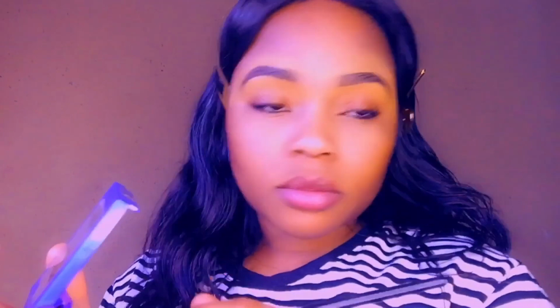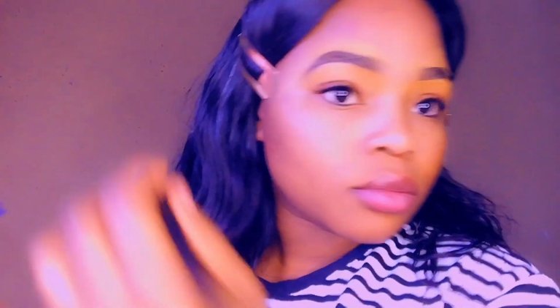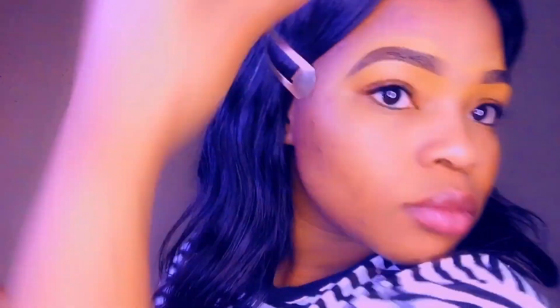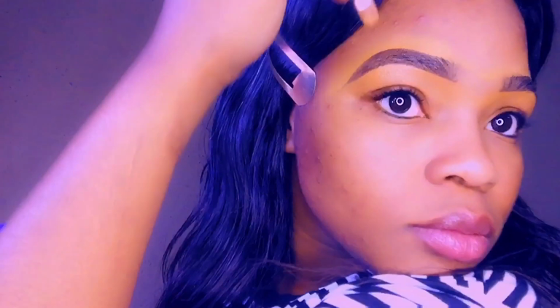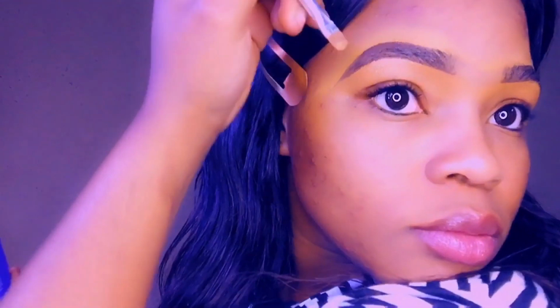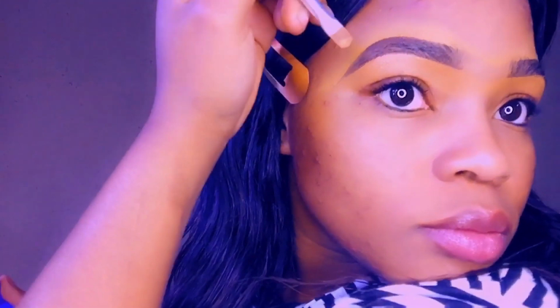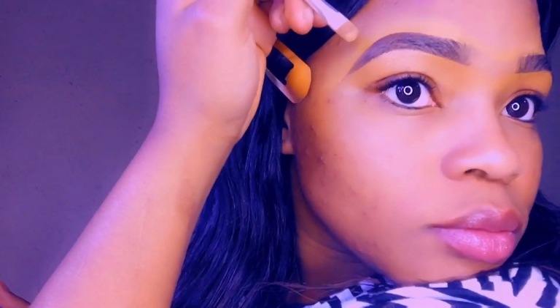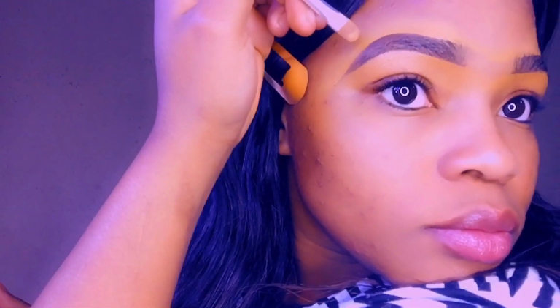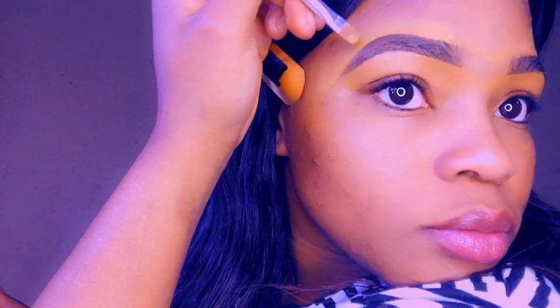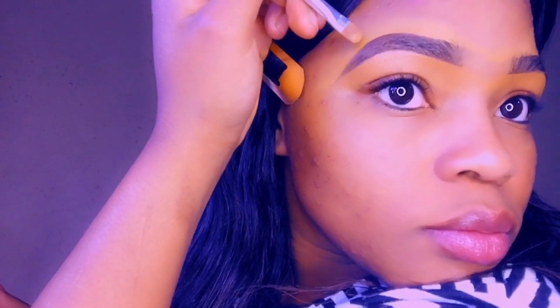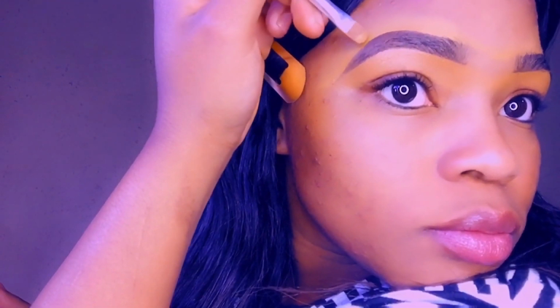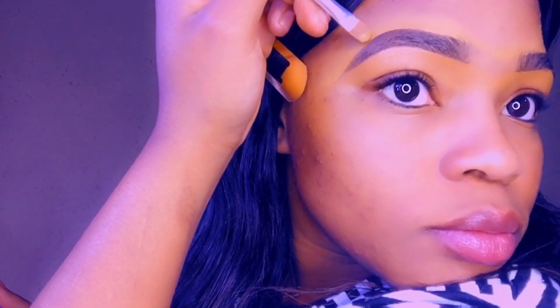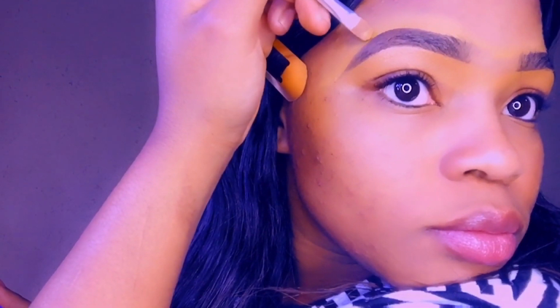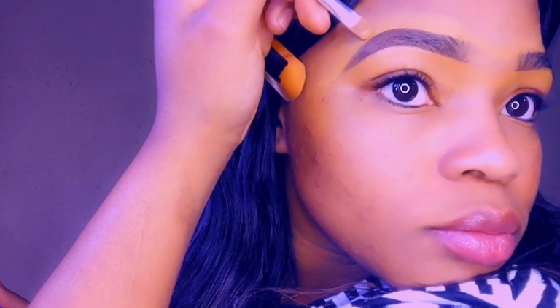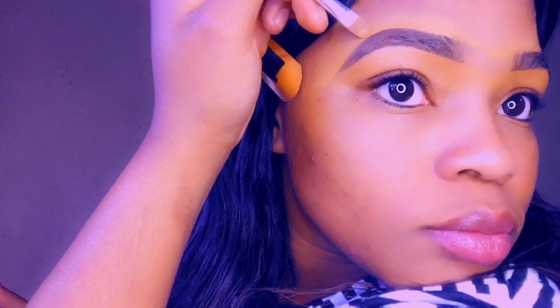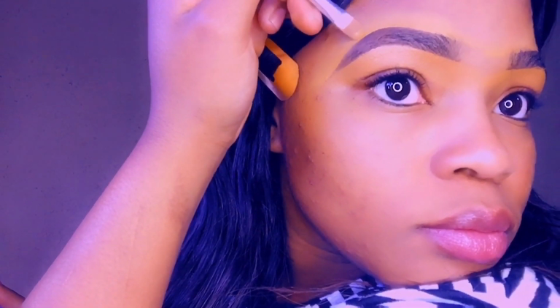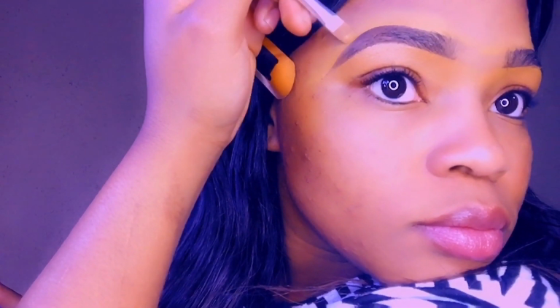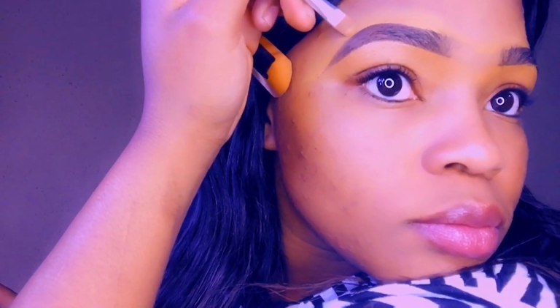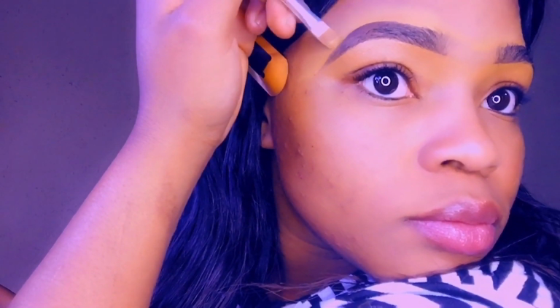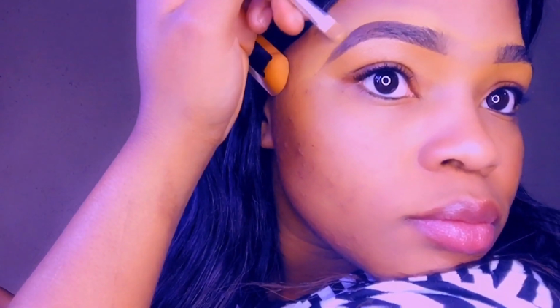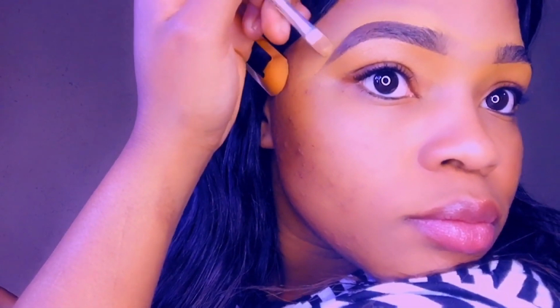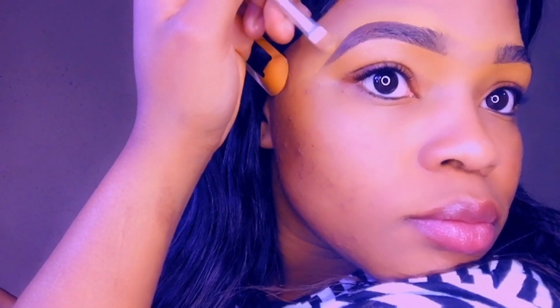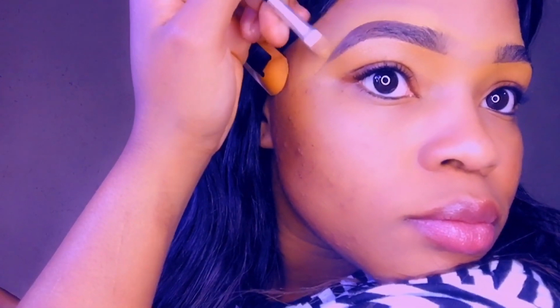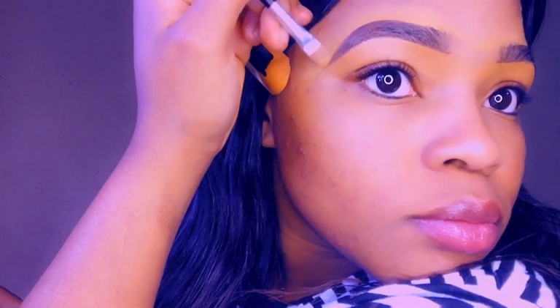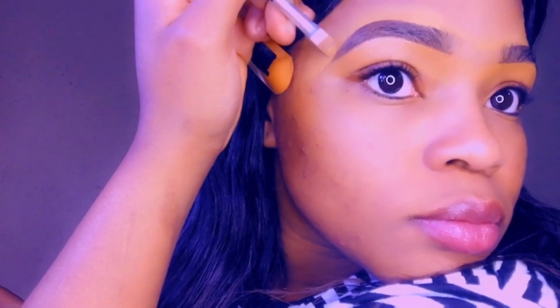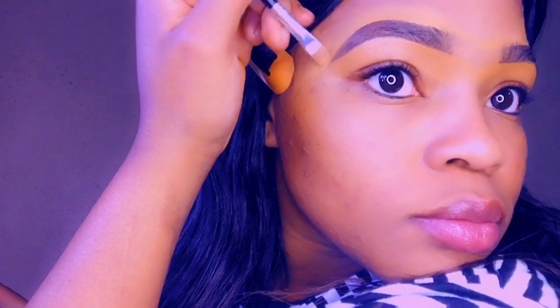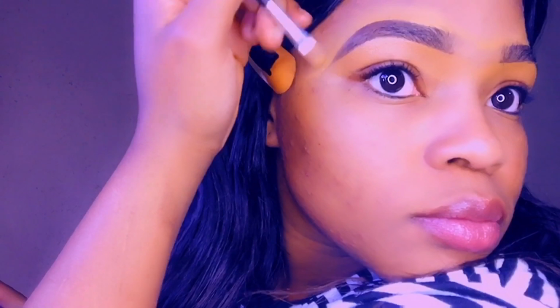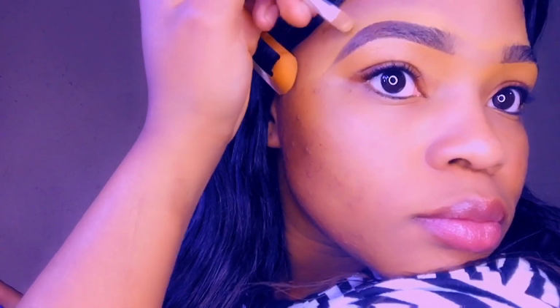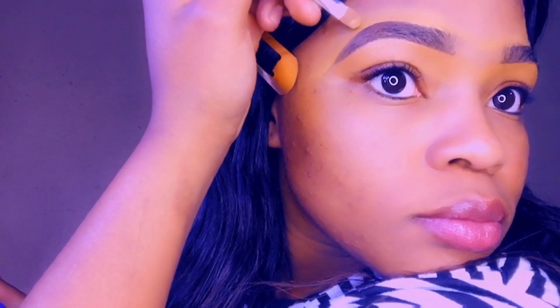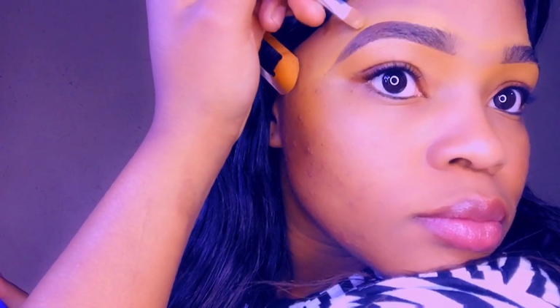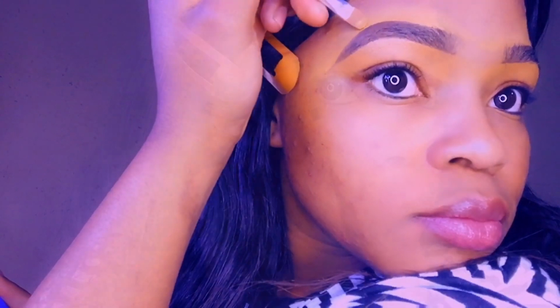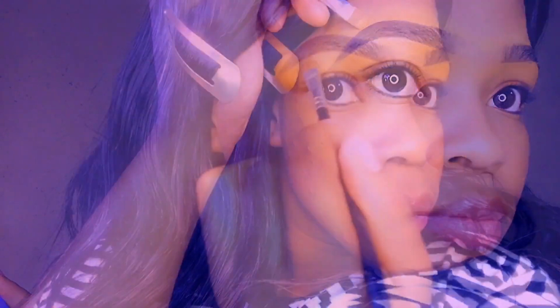Like I said before, ensure that the tip of your eyebrow is very sharp. This is why you keep seeing me going back.